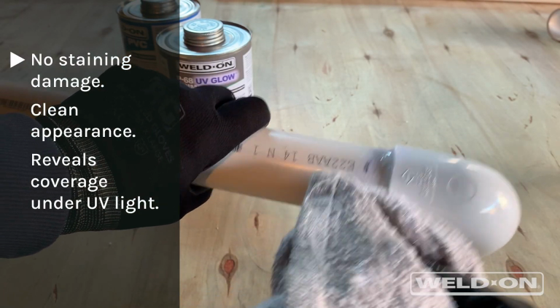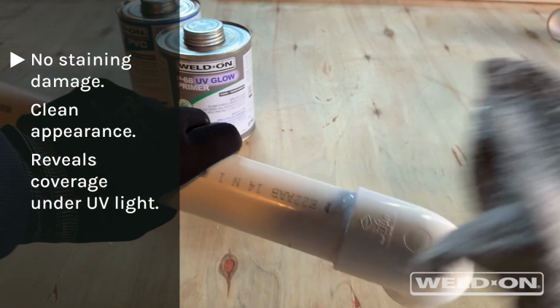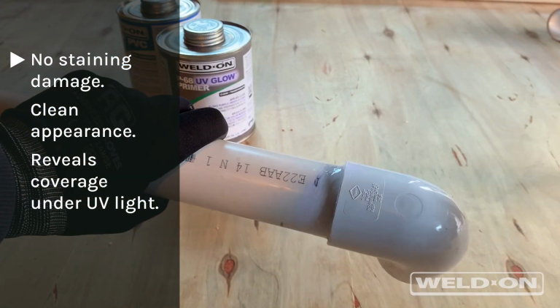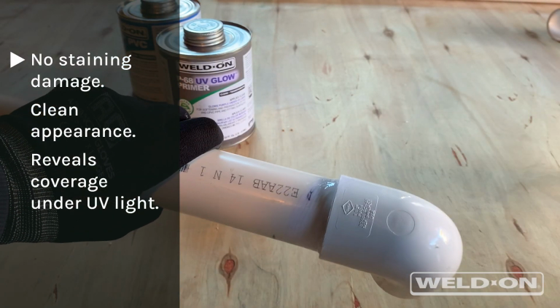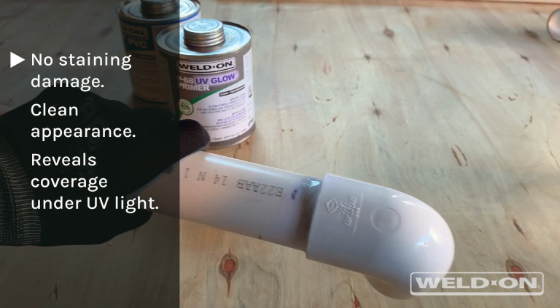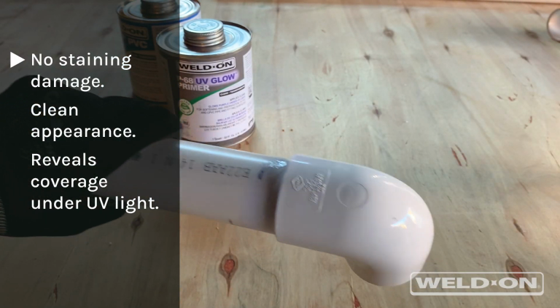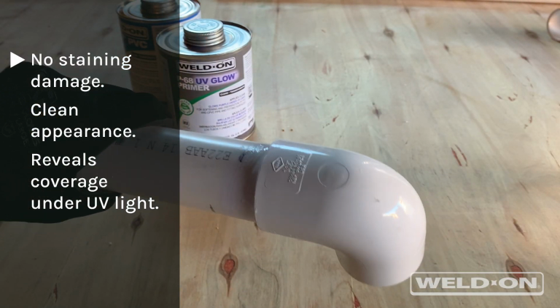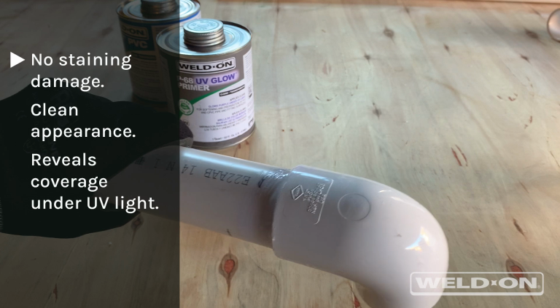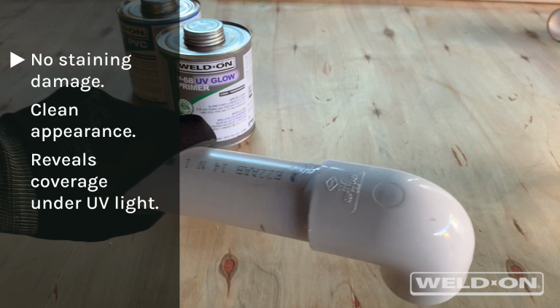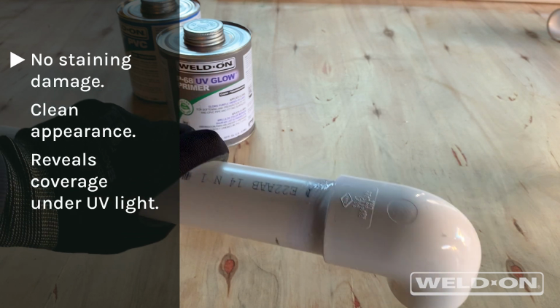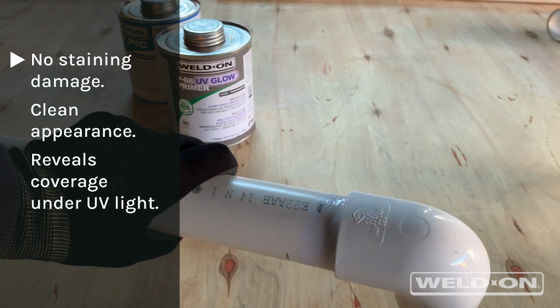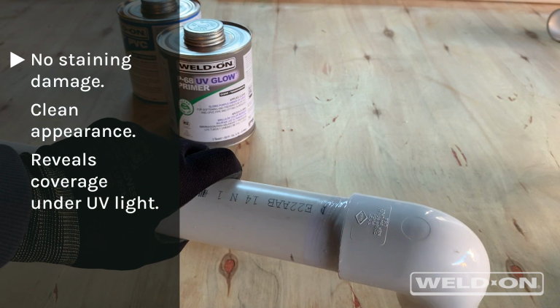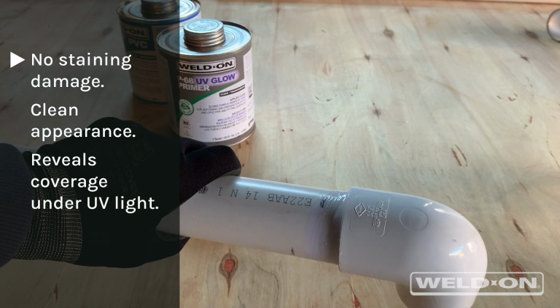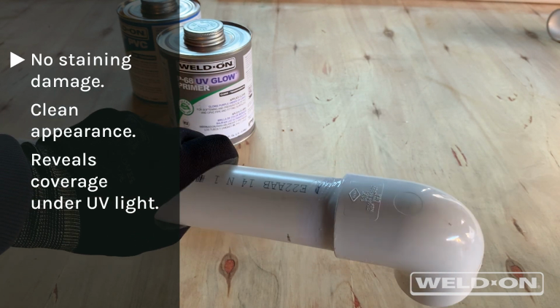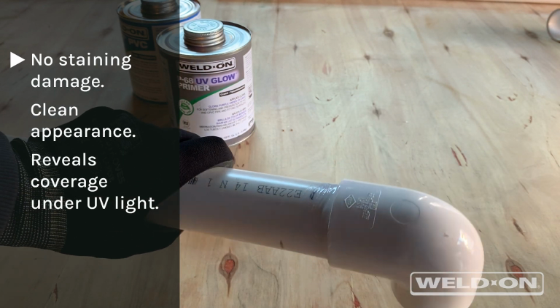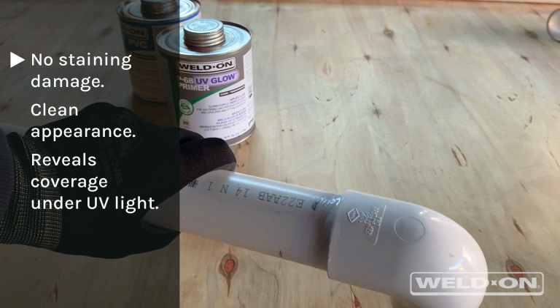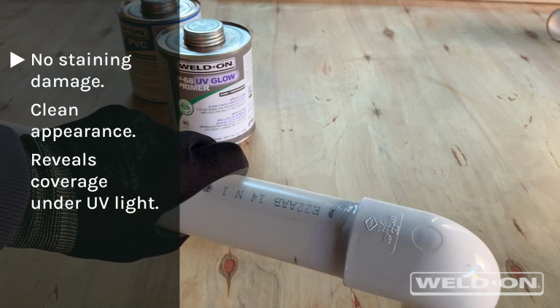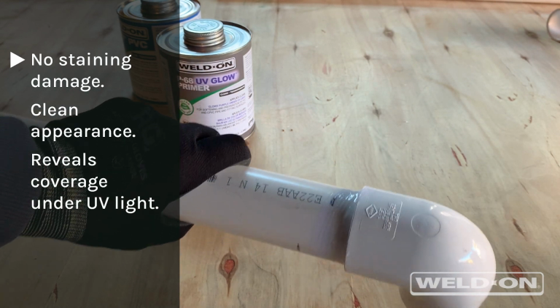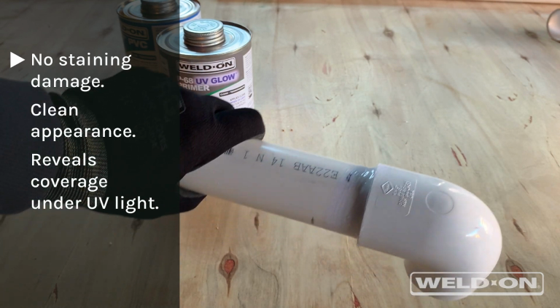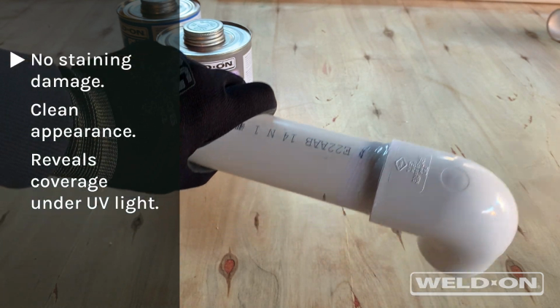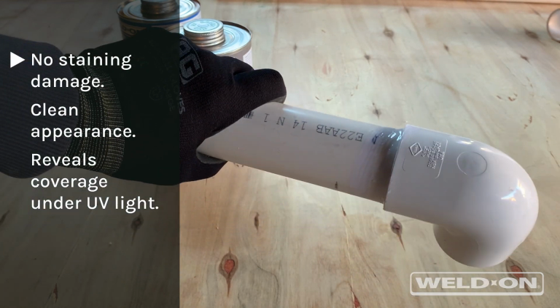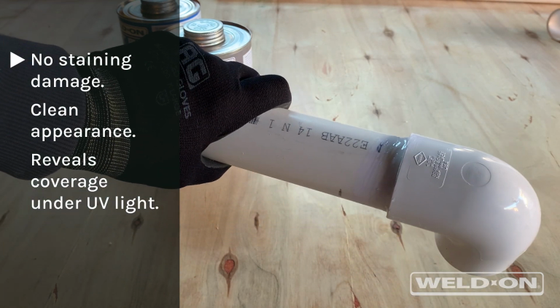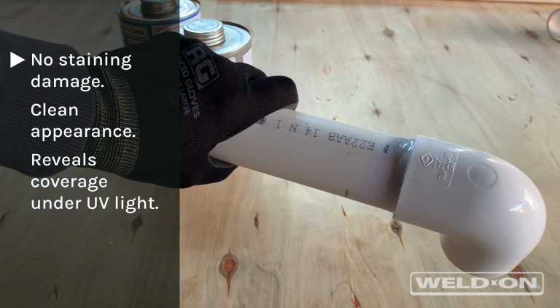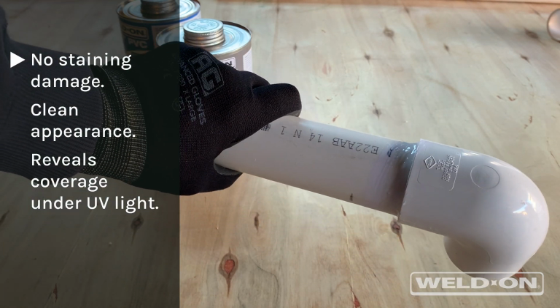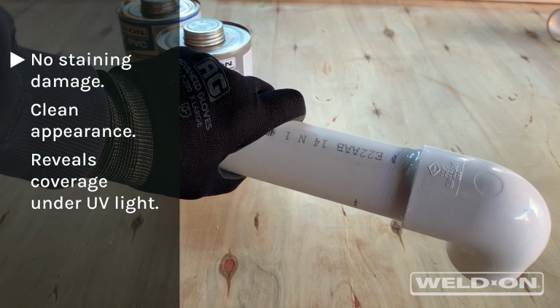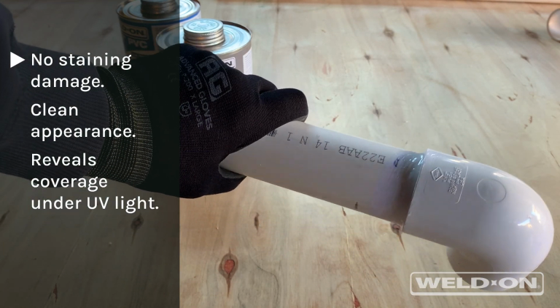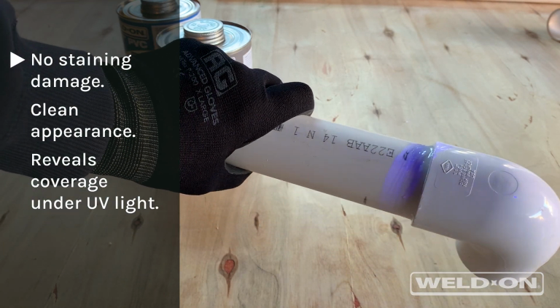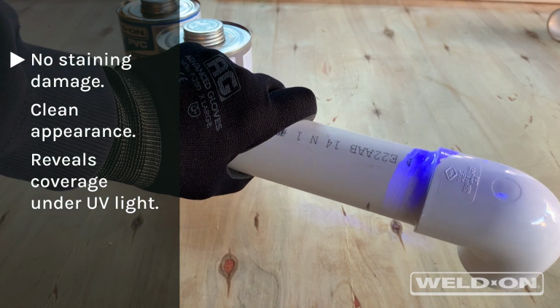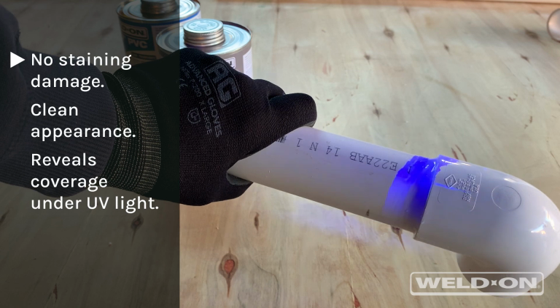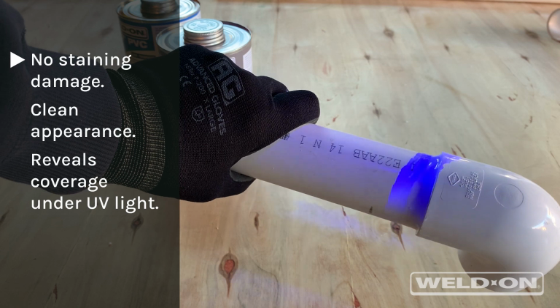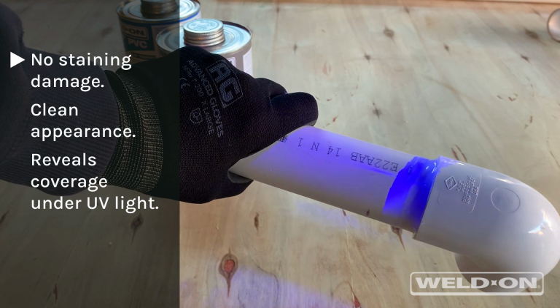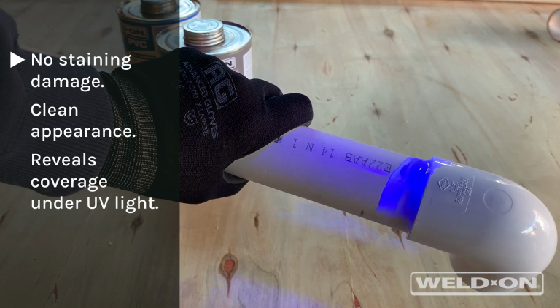Its unique clear-to-purple glow feature means clean-looking joints that reveal full primer coverage under UV light inspection.